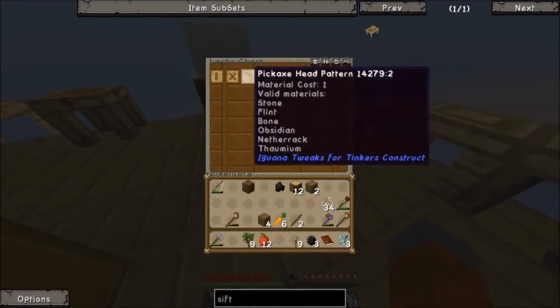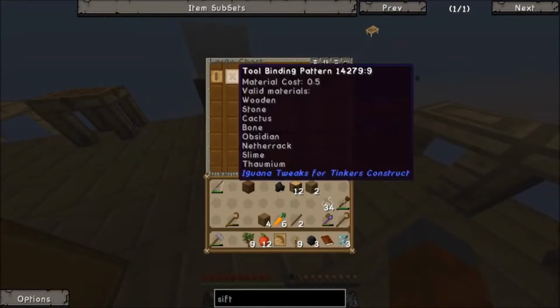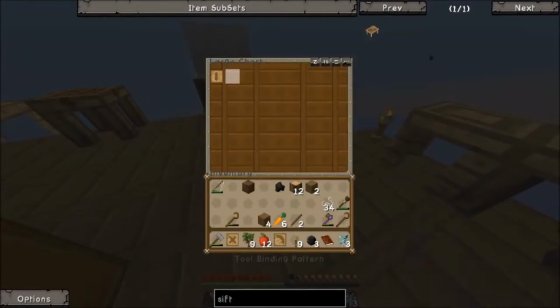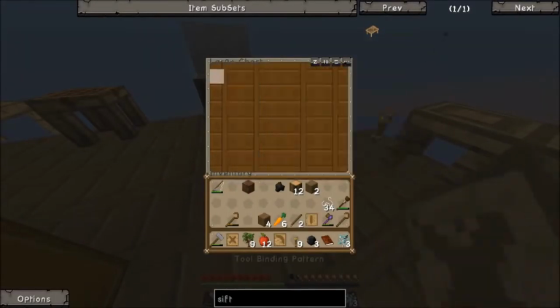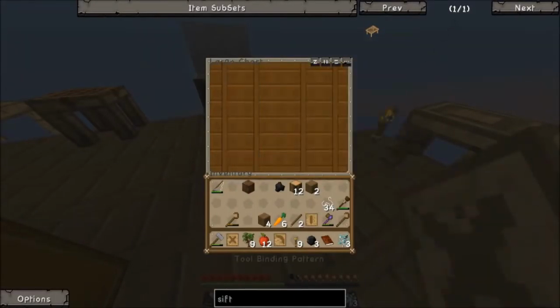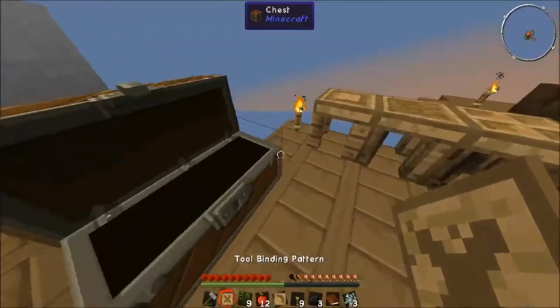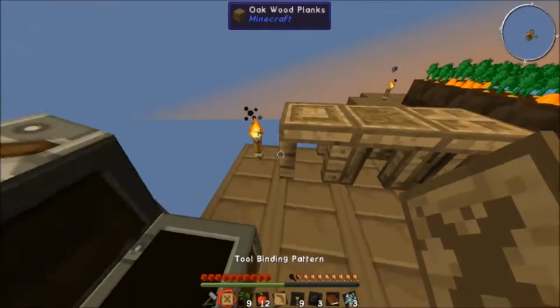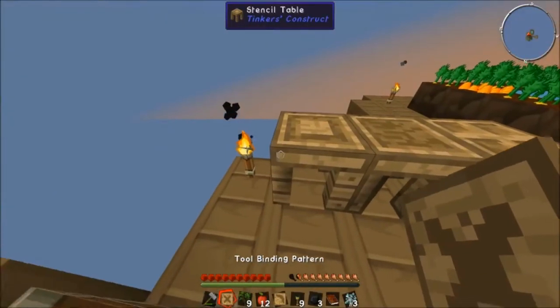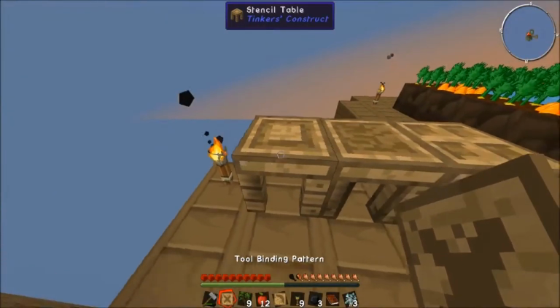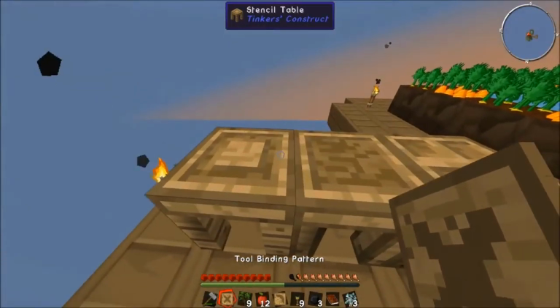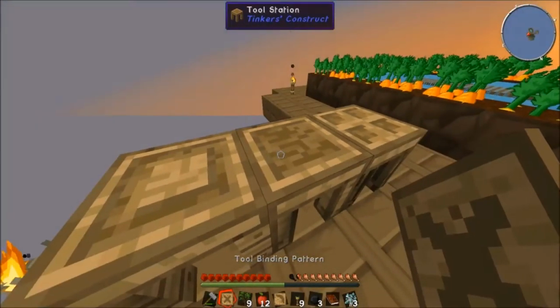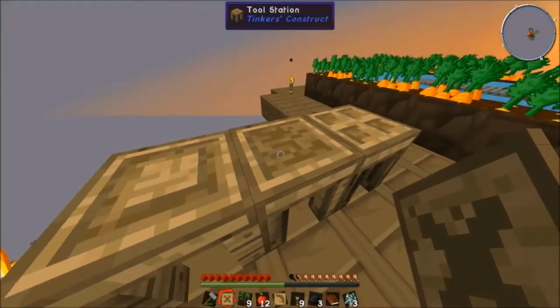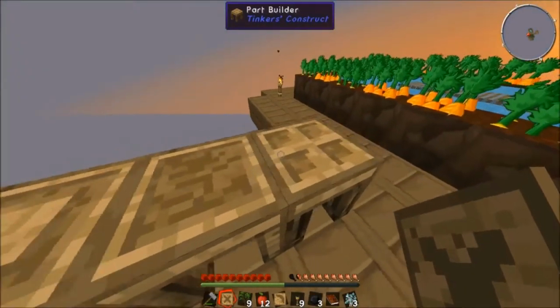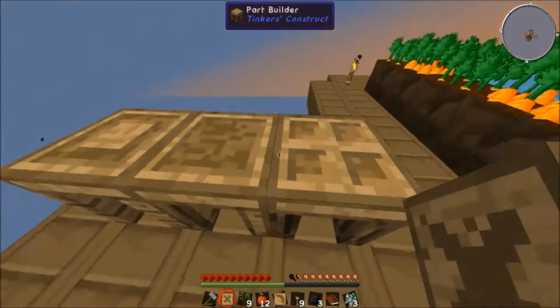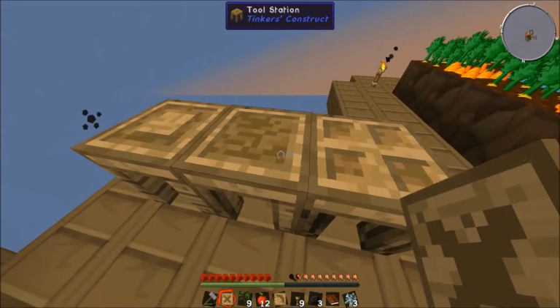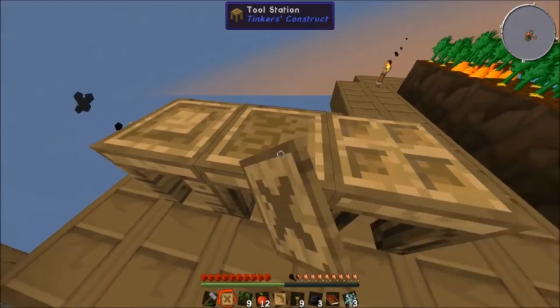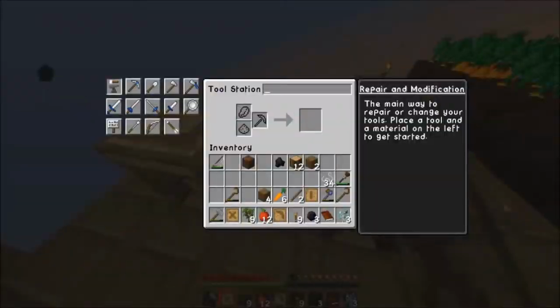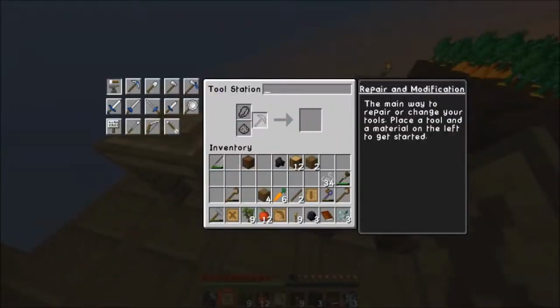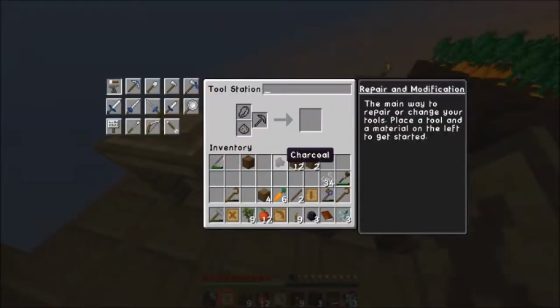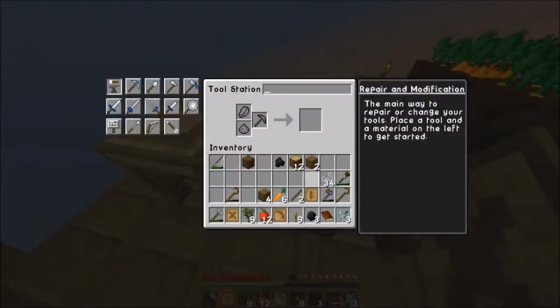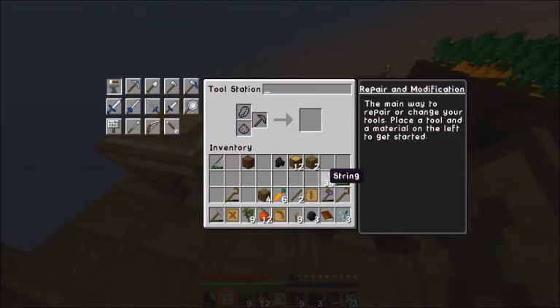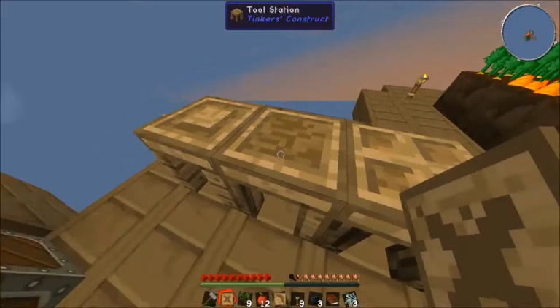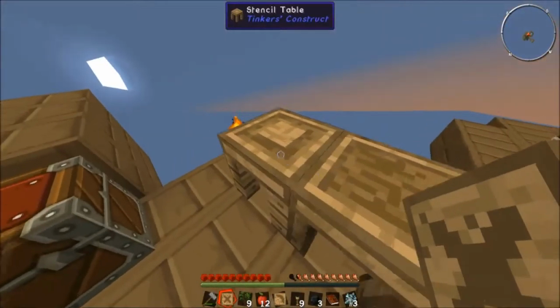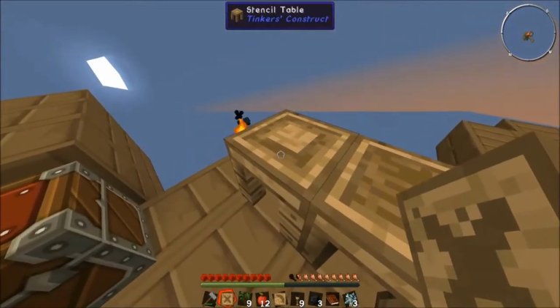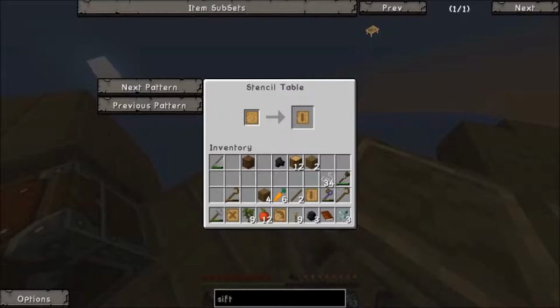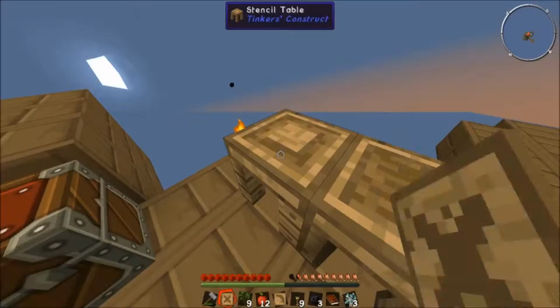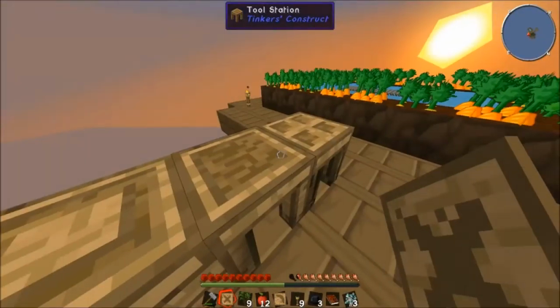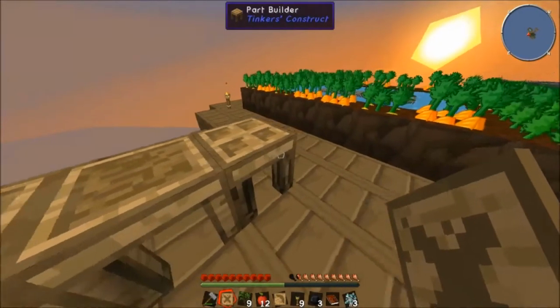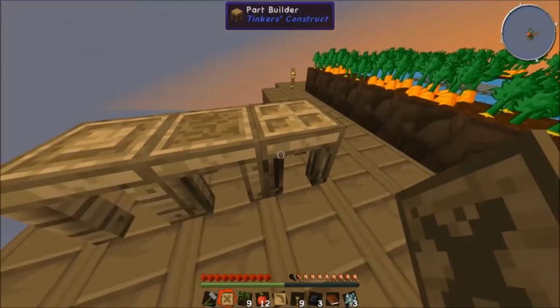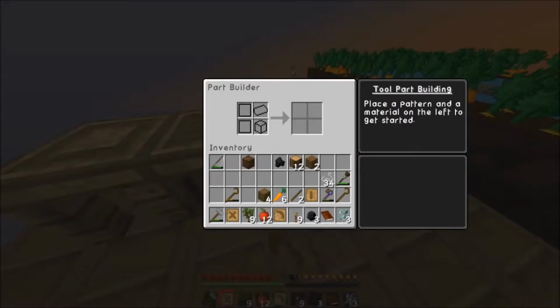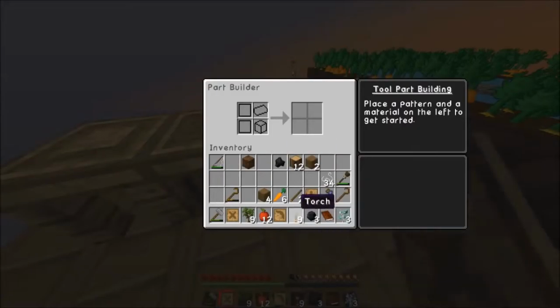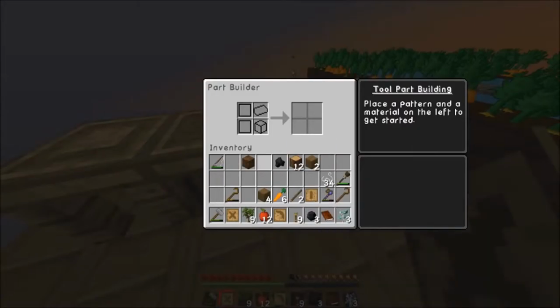Let's grab our first workings of the tool station. We need a part builder first.